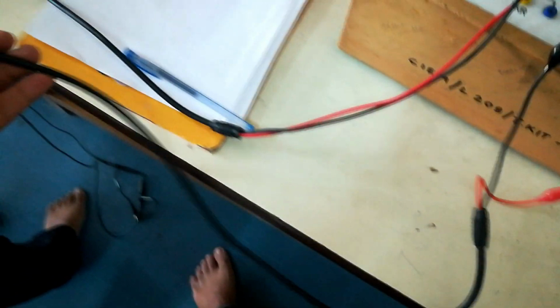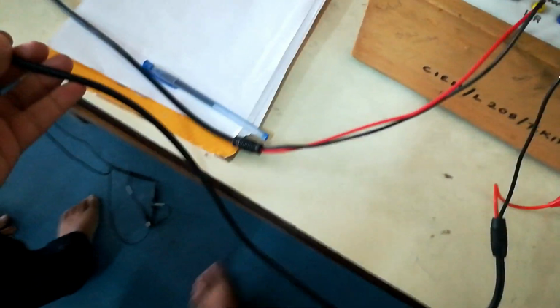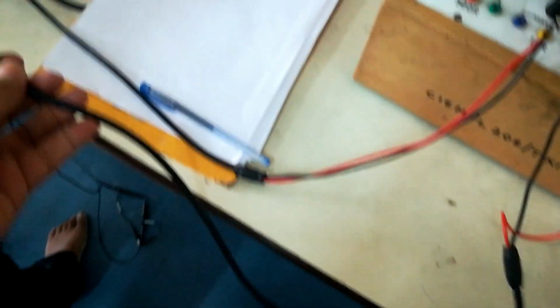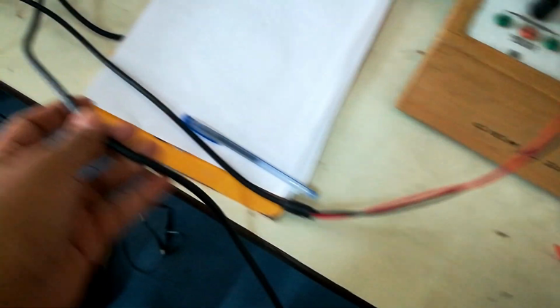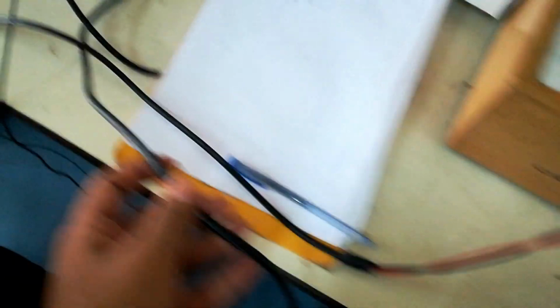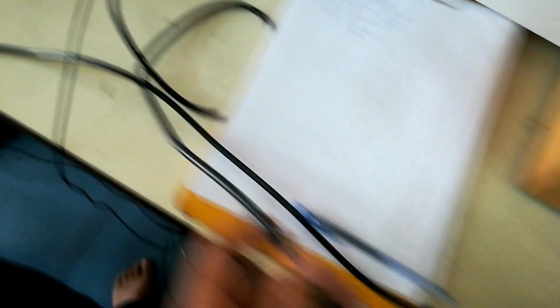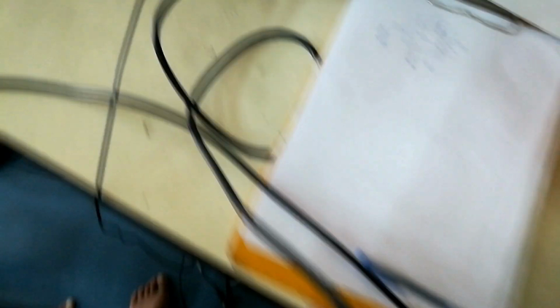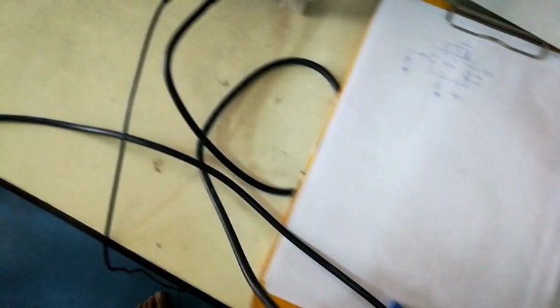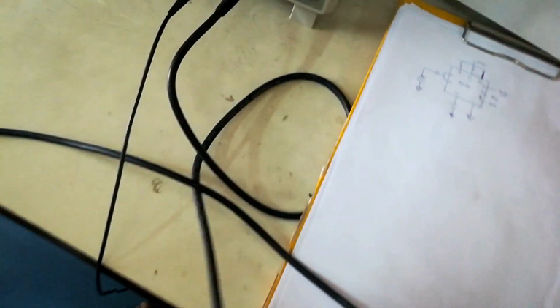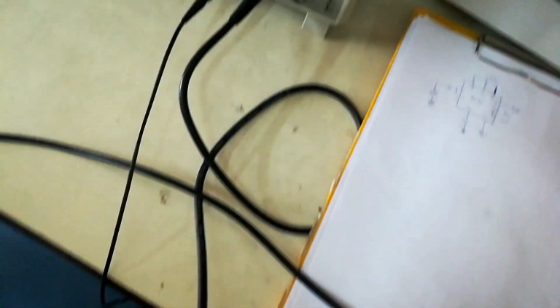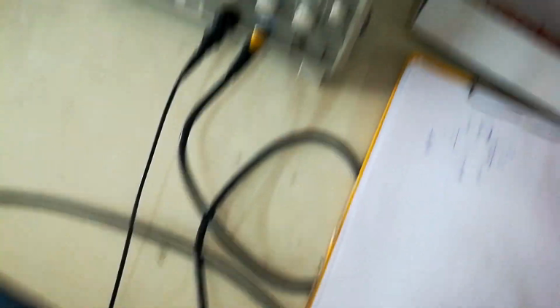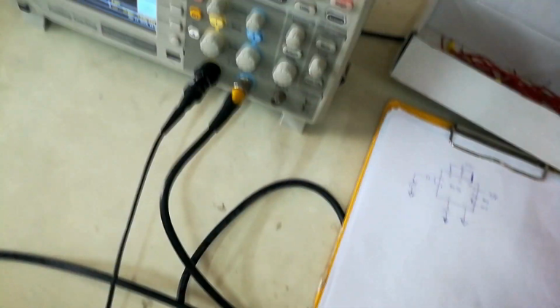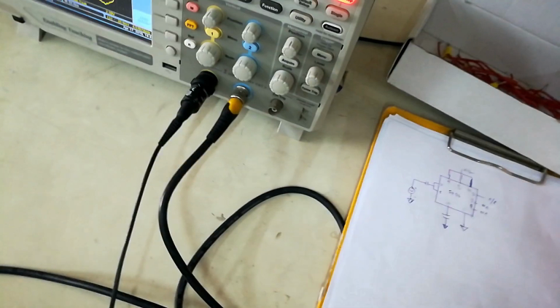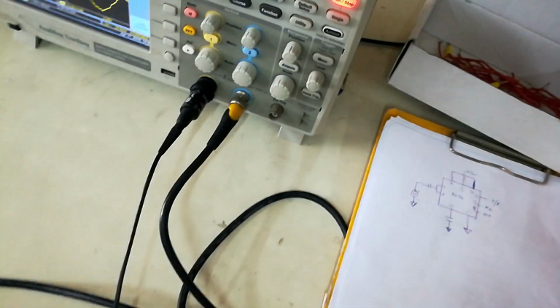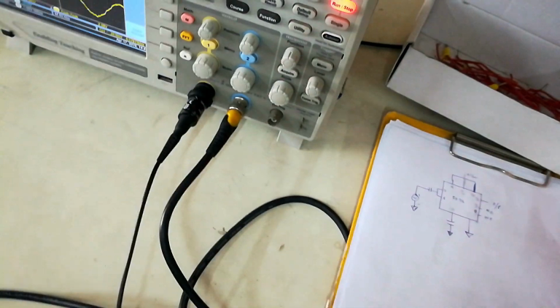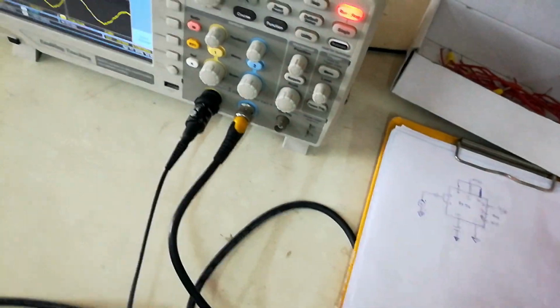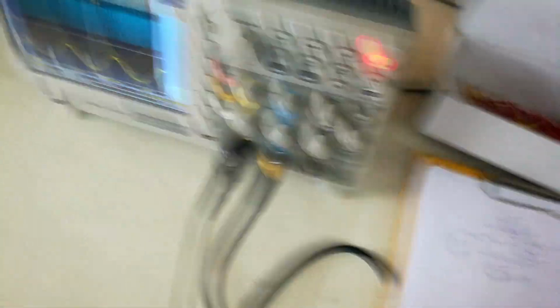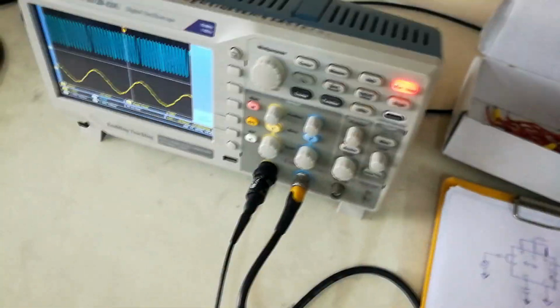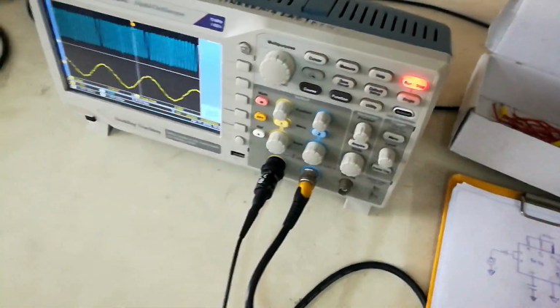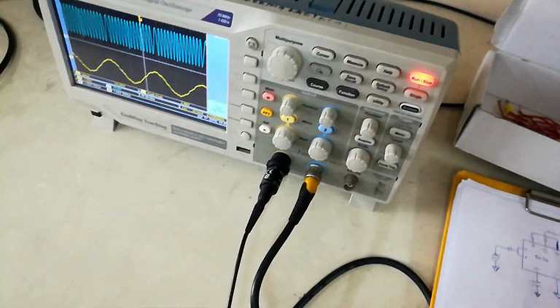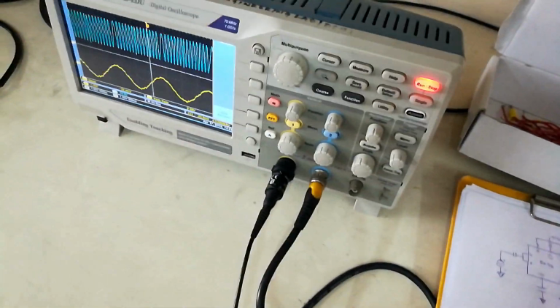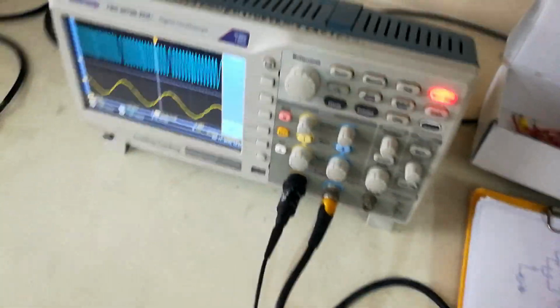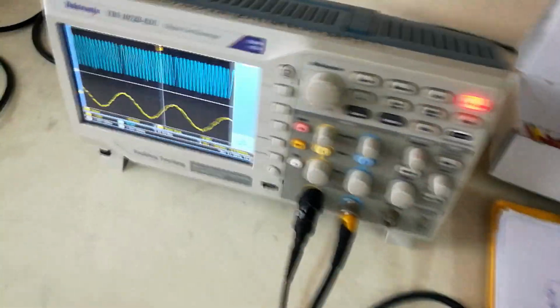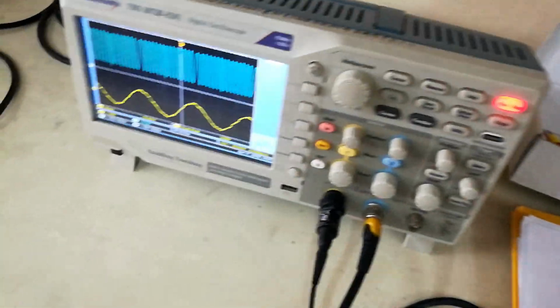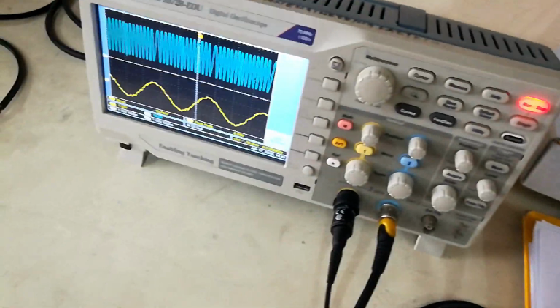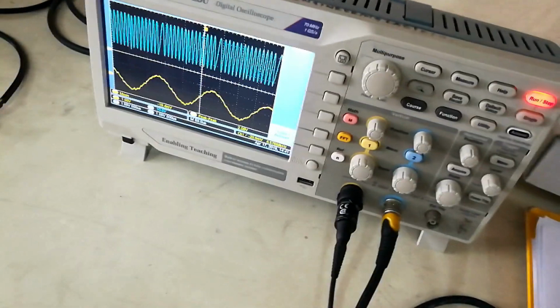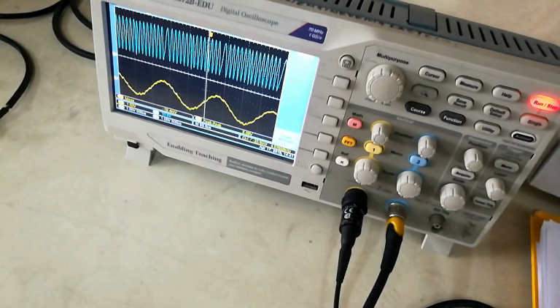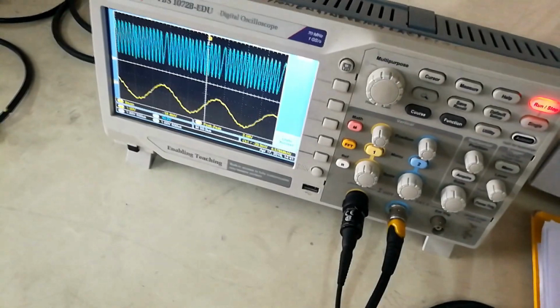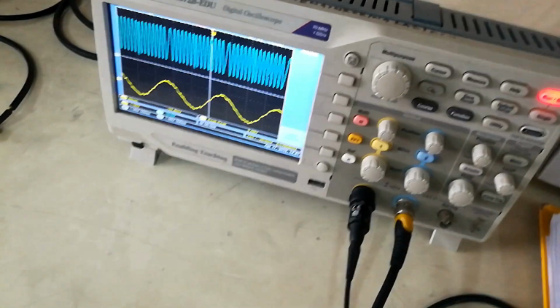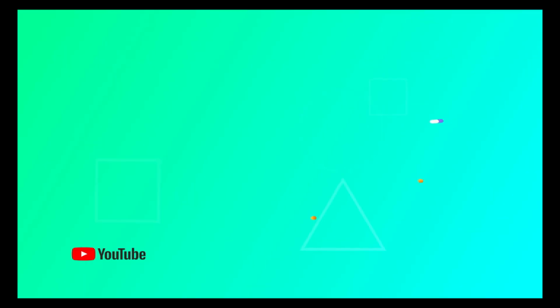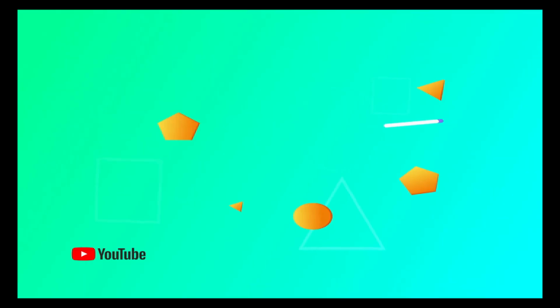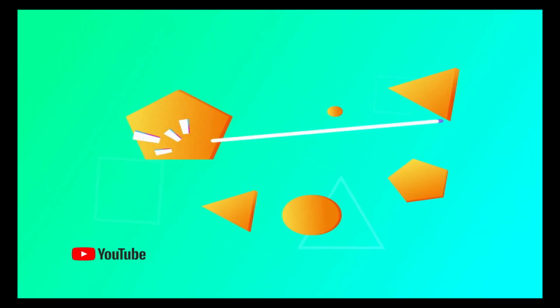The frequency modulator circuit is demonstrated here — the frequency is modulated successfully.